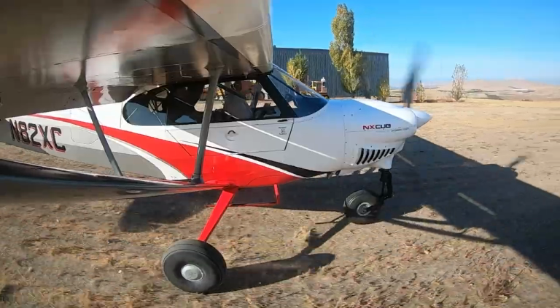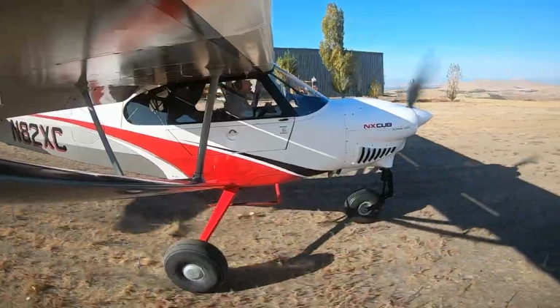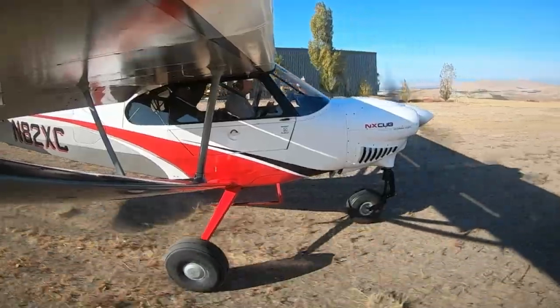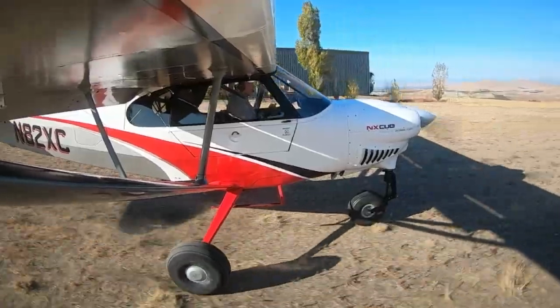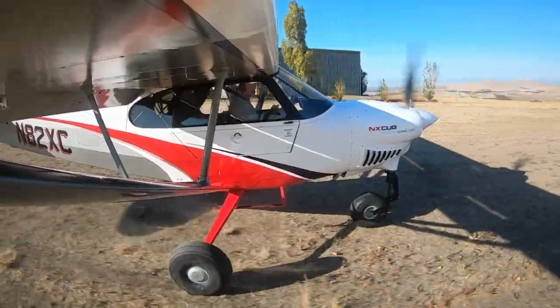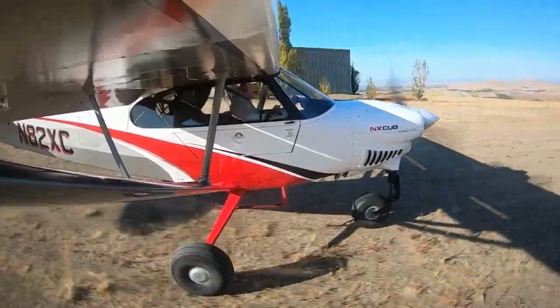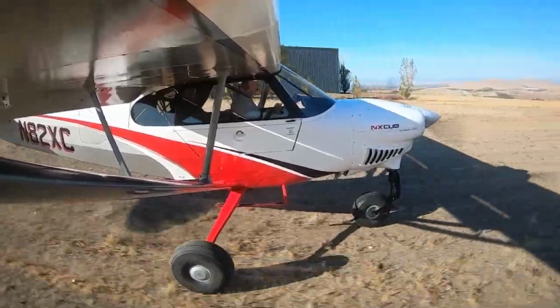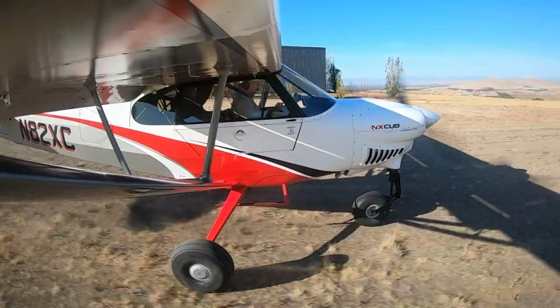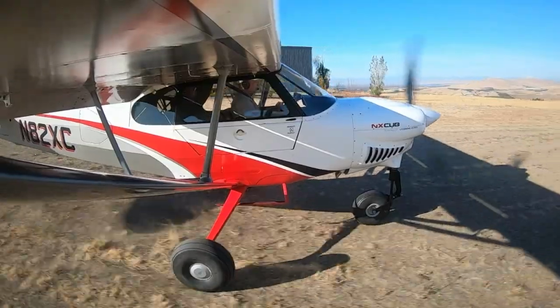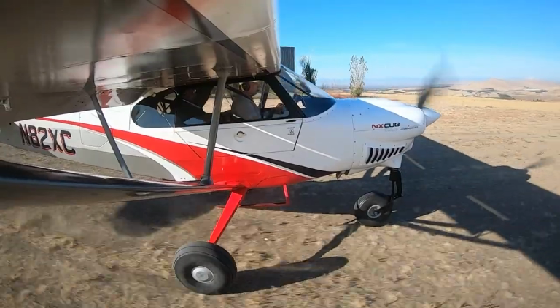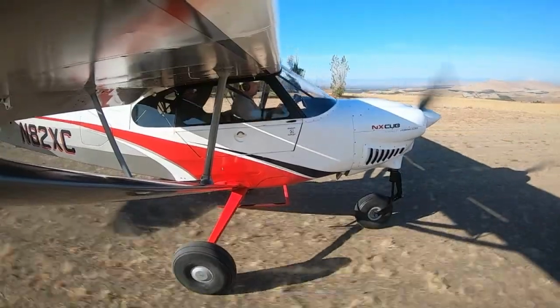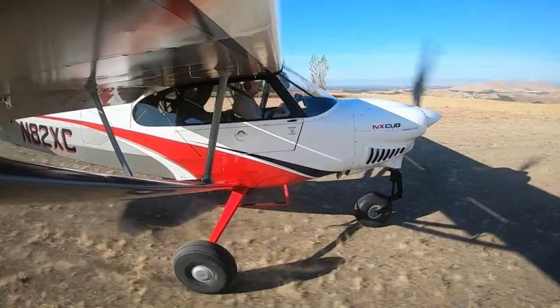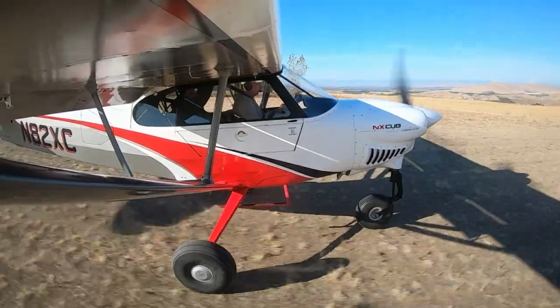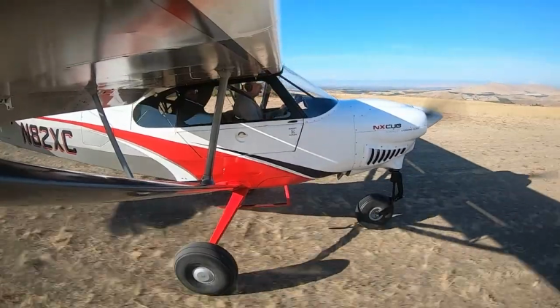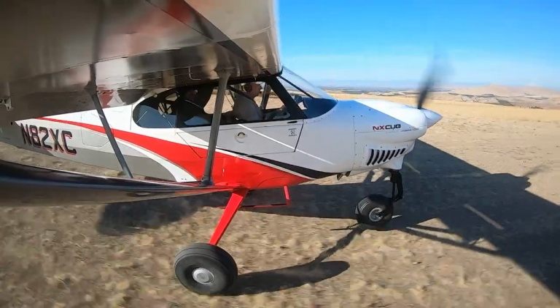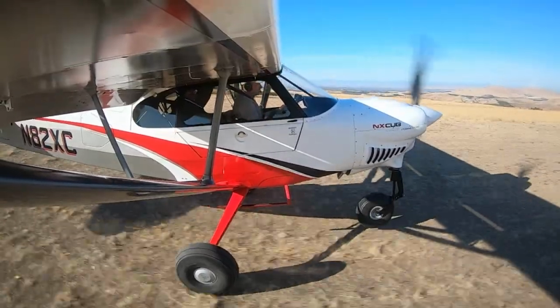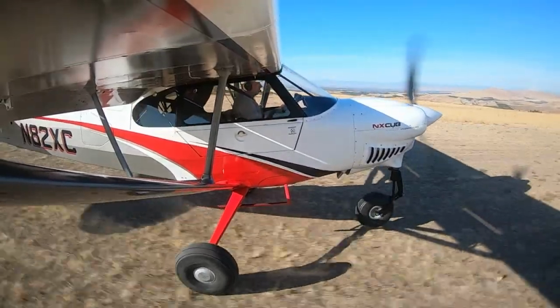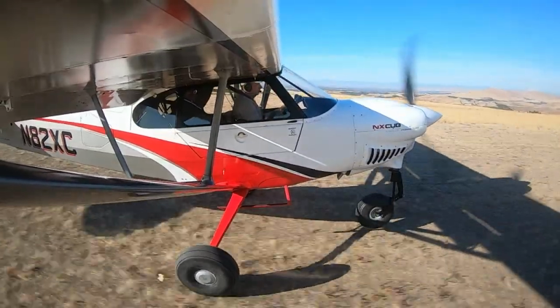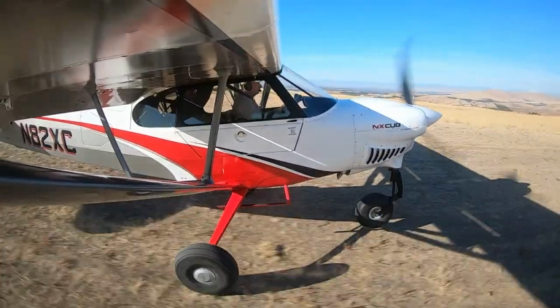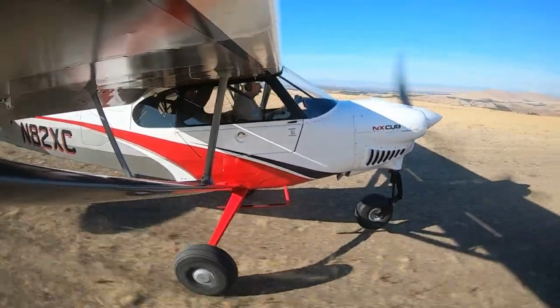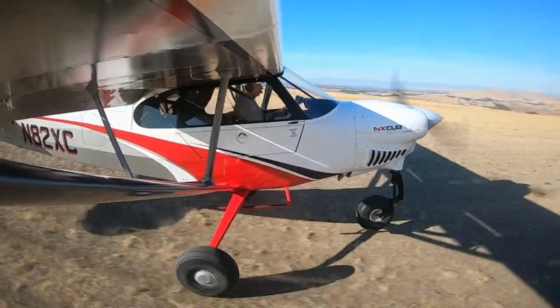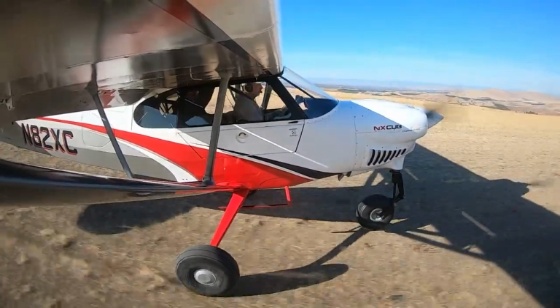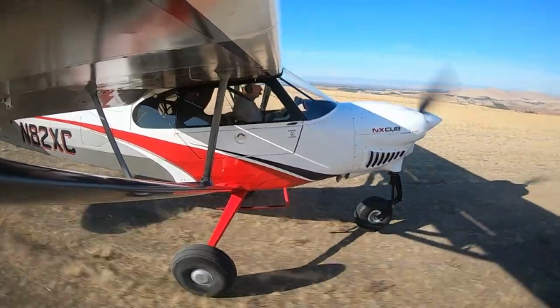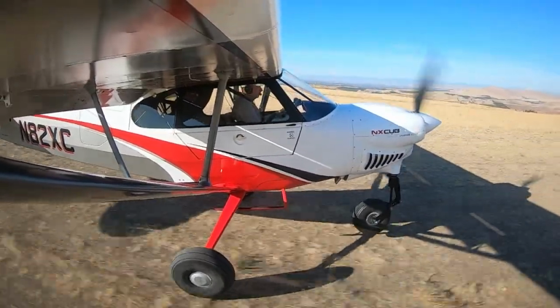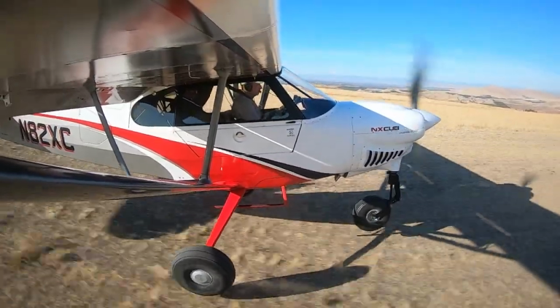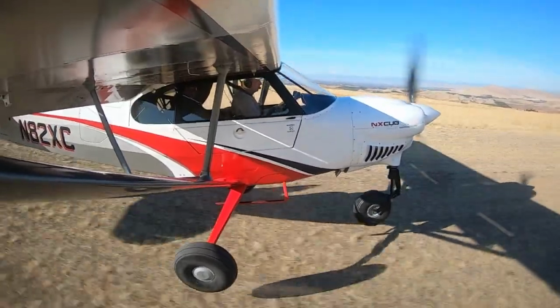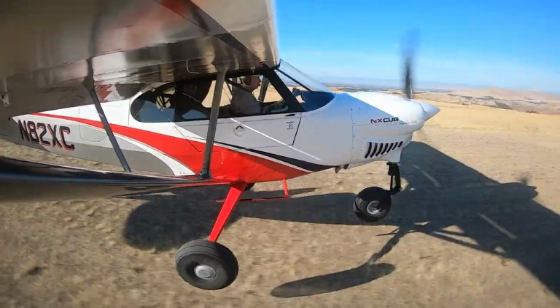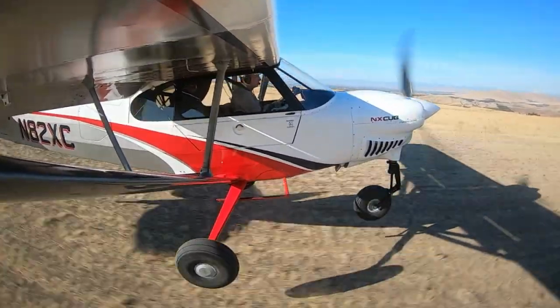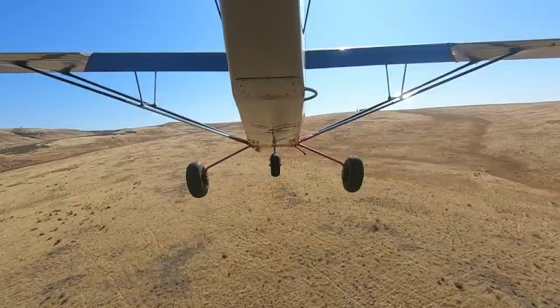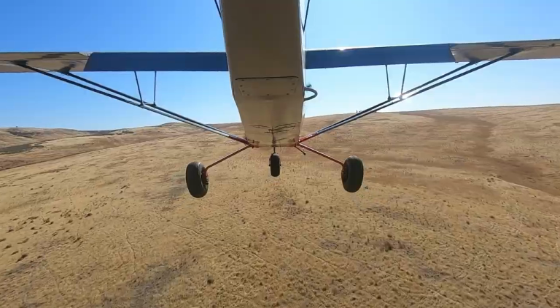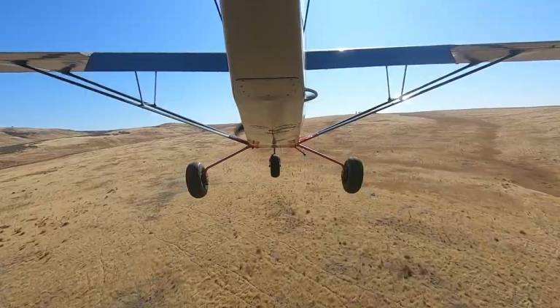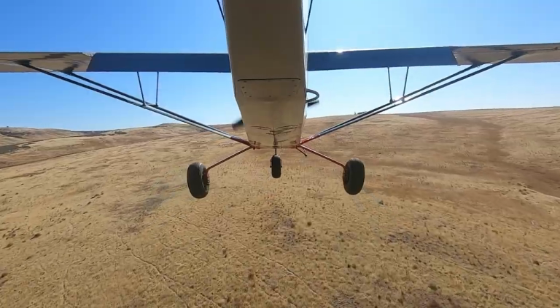I'm a traditionalist and expected to hate the NX Cub, but its performance and fun factor won me over.